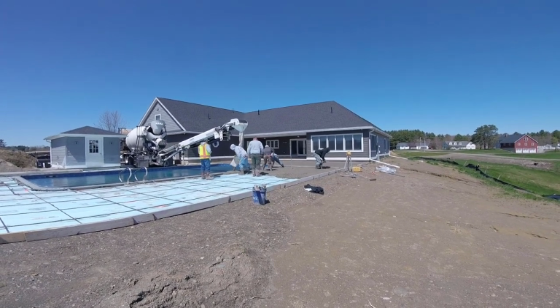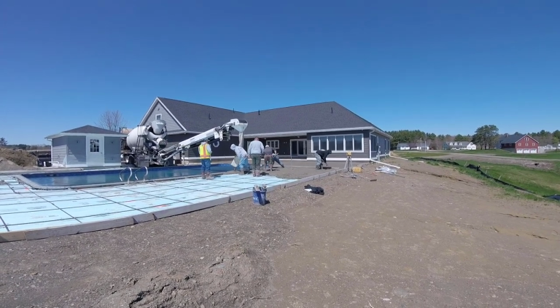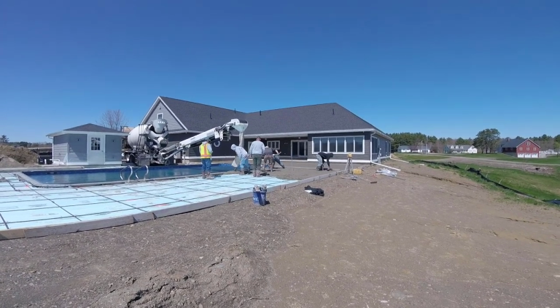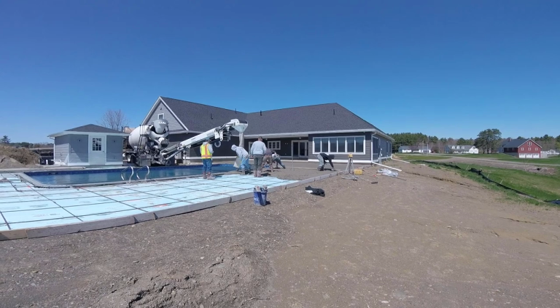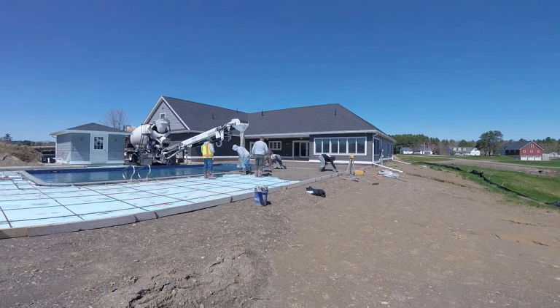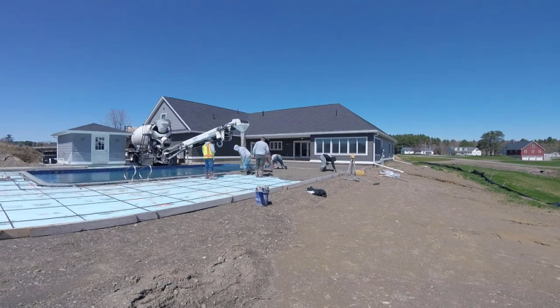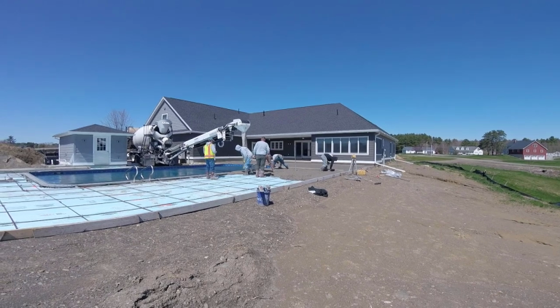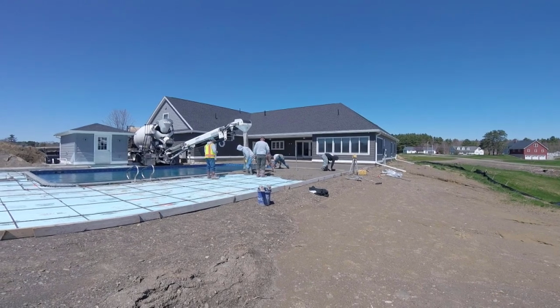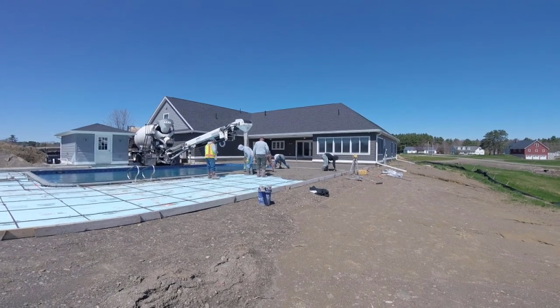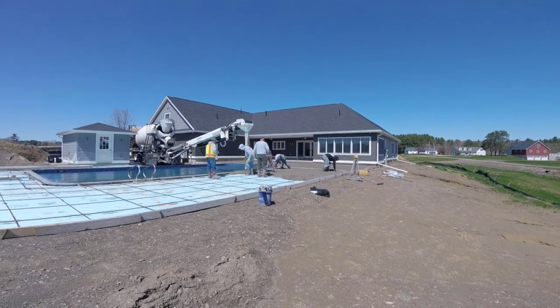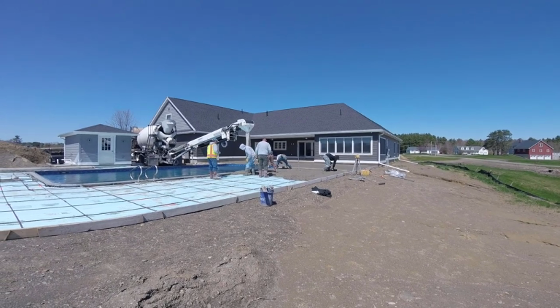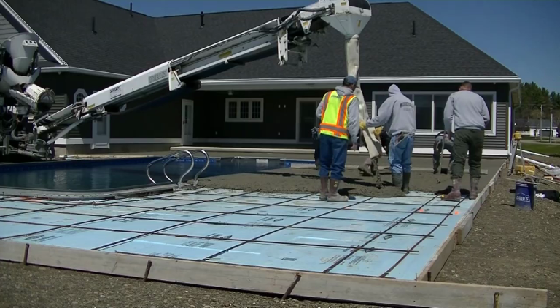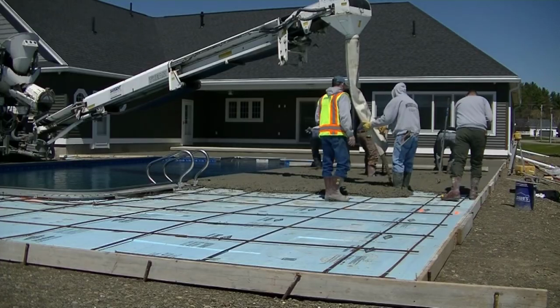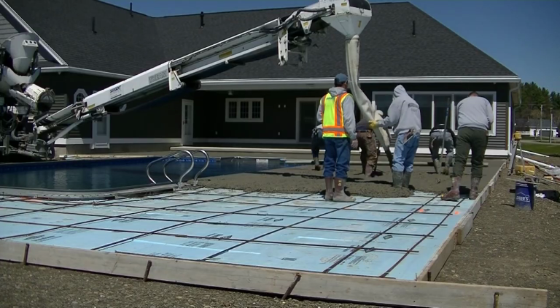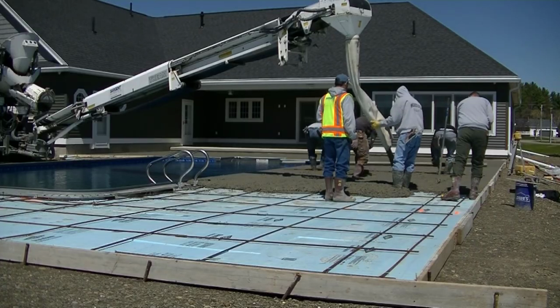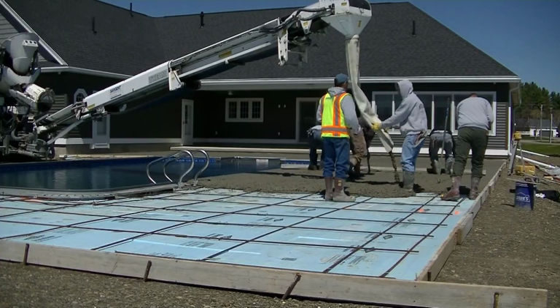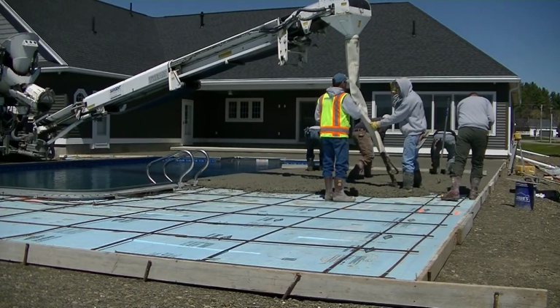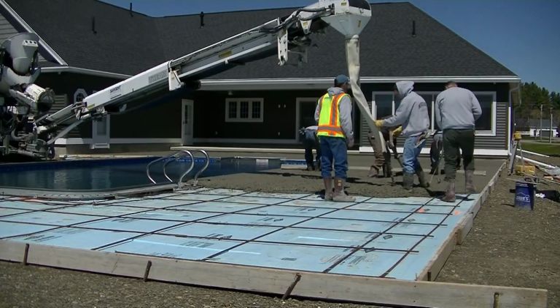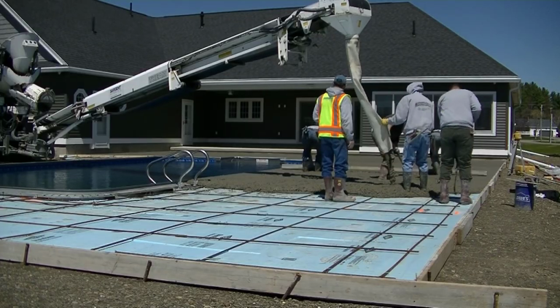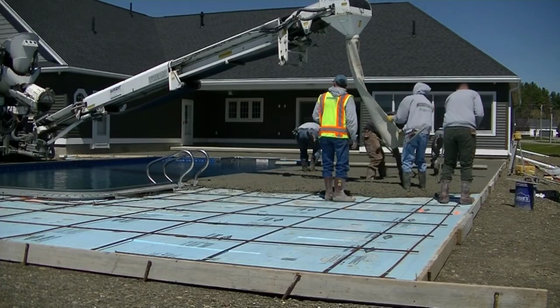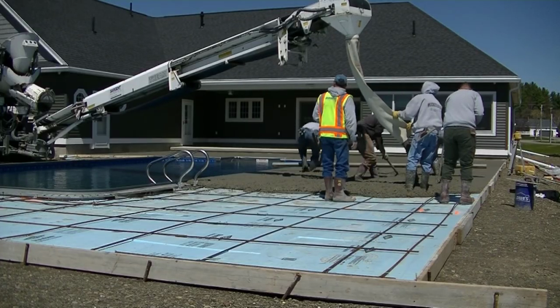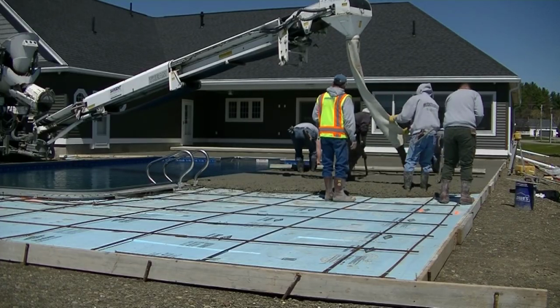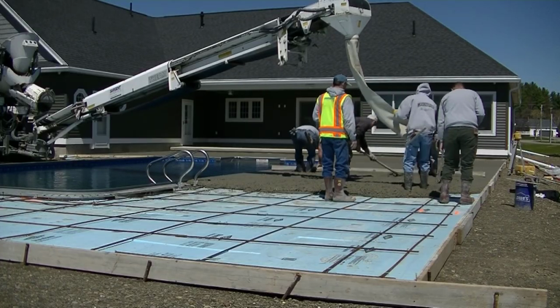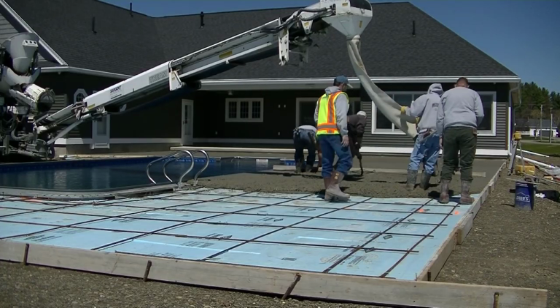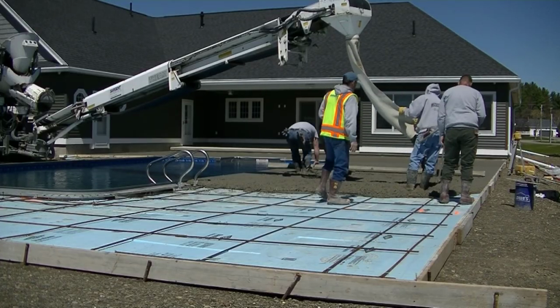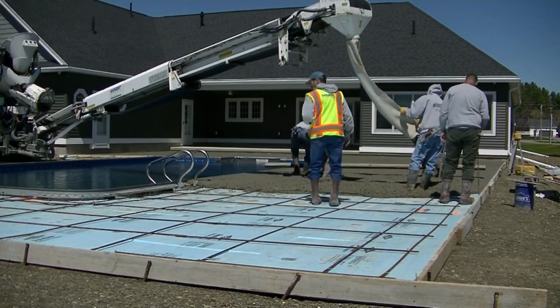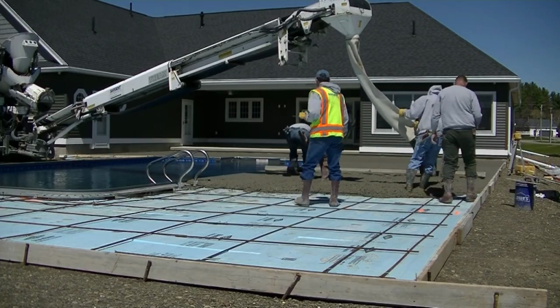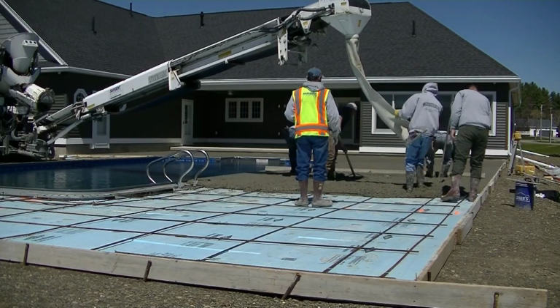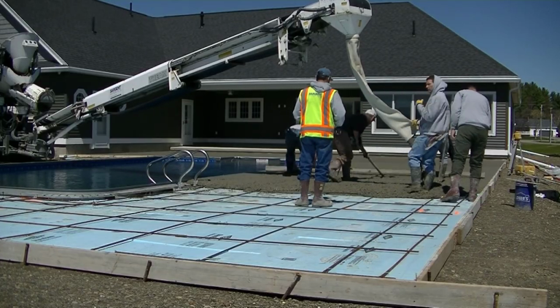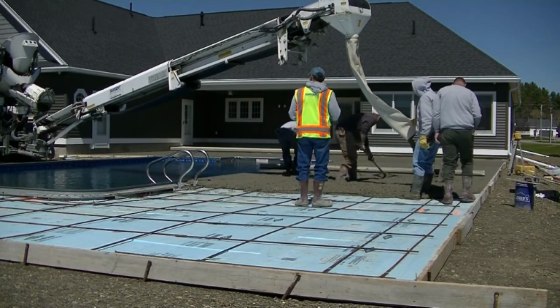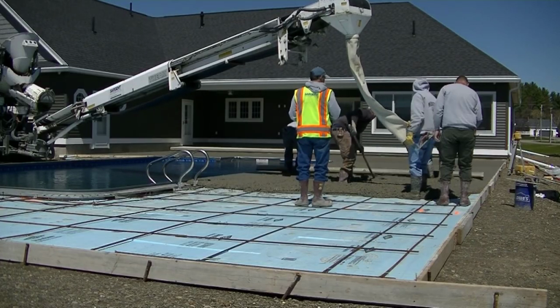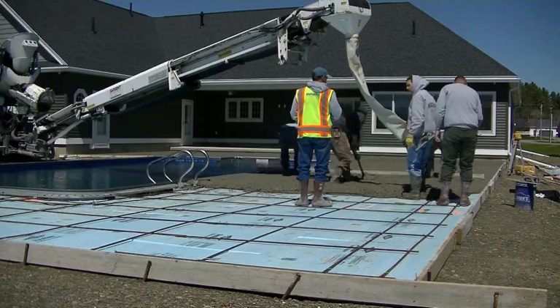This is the conveyor truck we needed to reach the other side of the pool — this is what I was talking about at the beginning of the video.